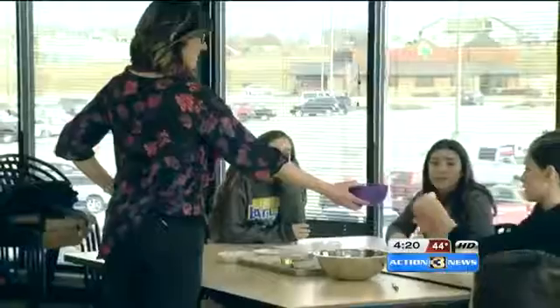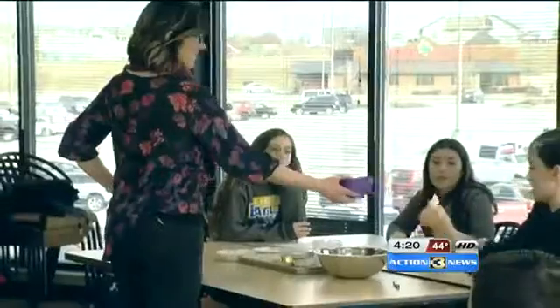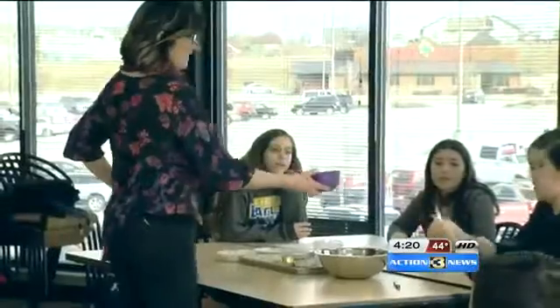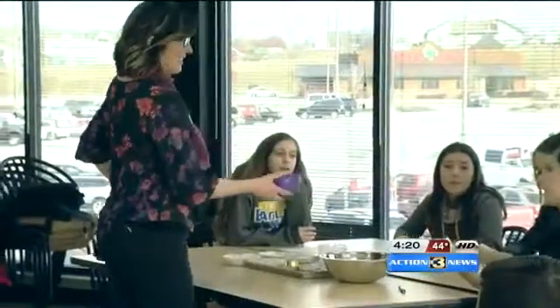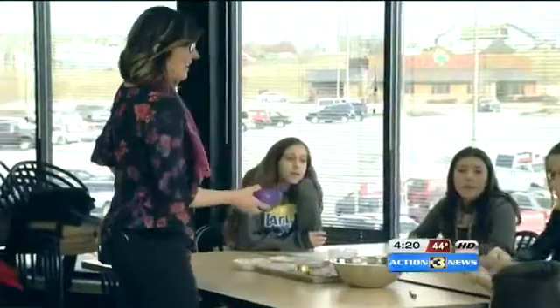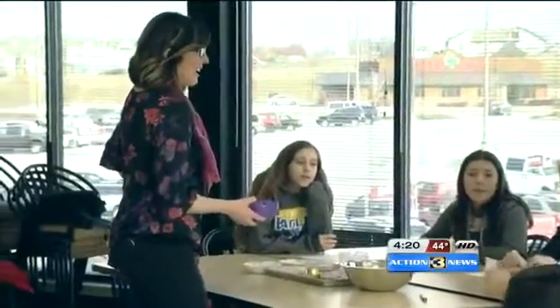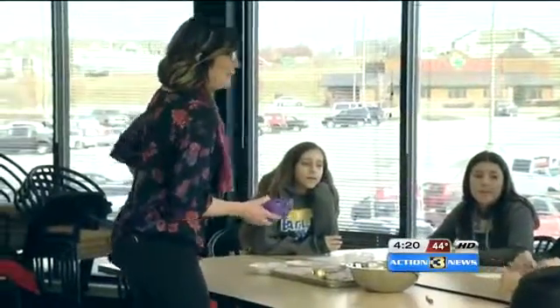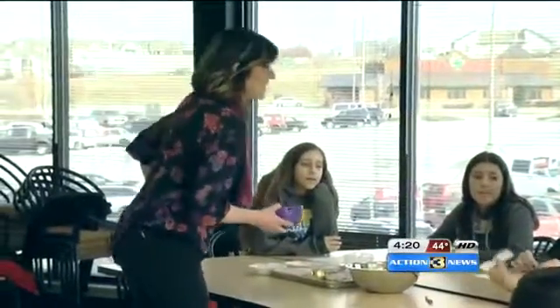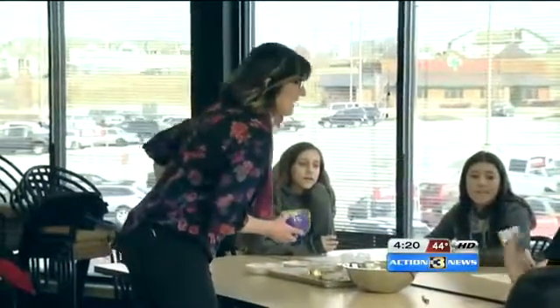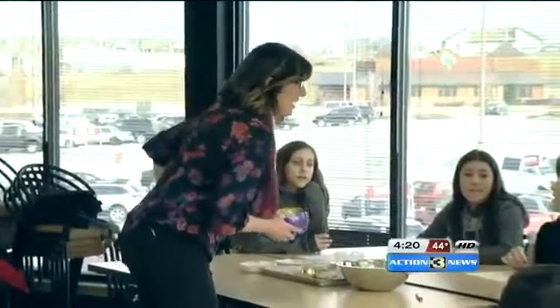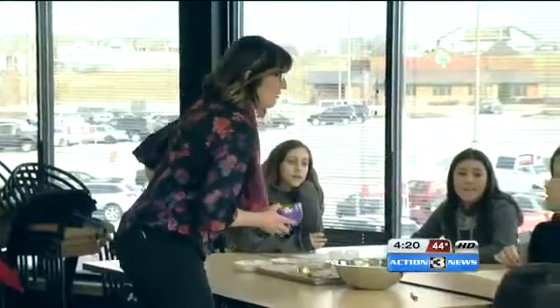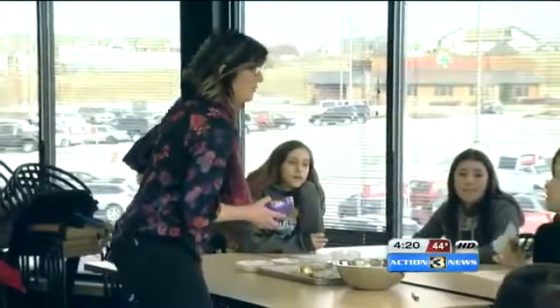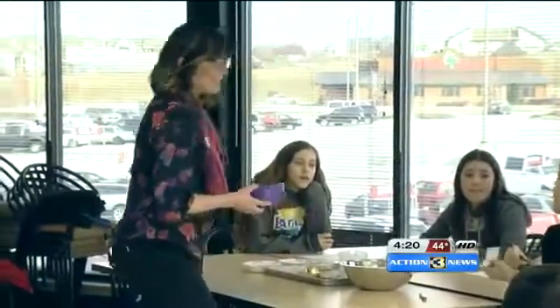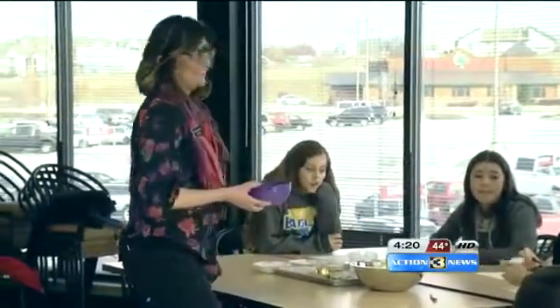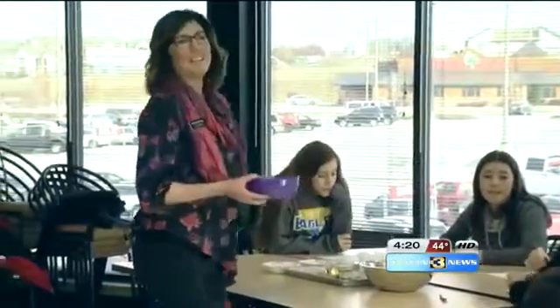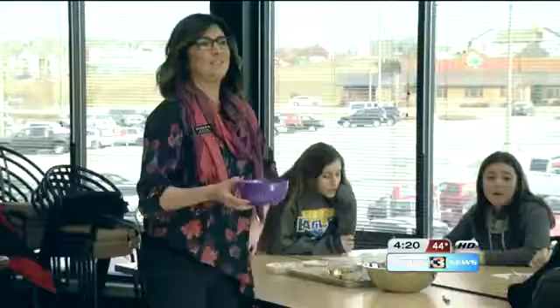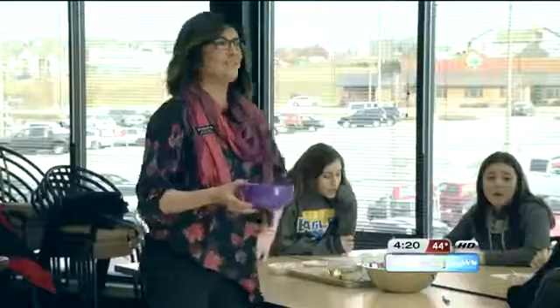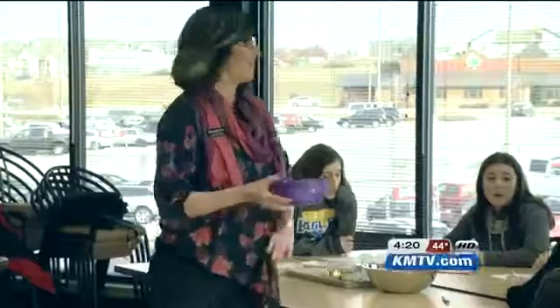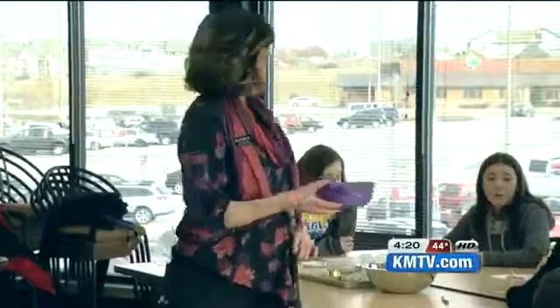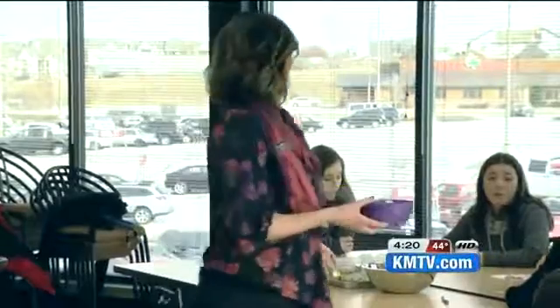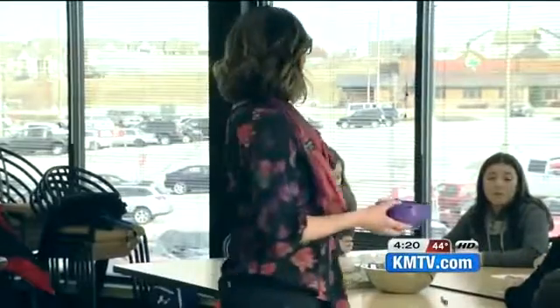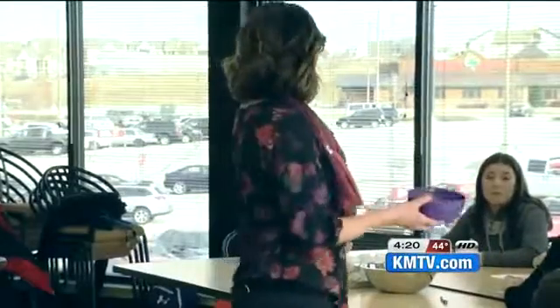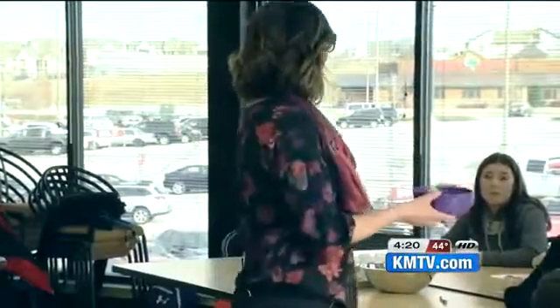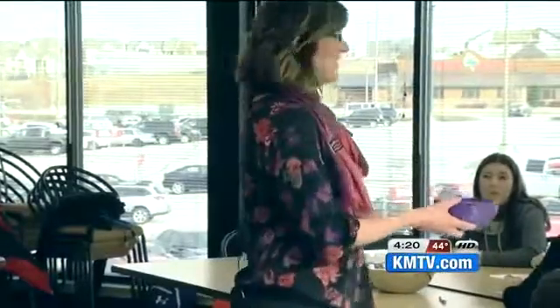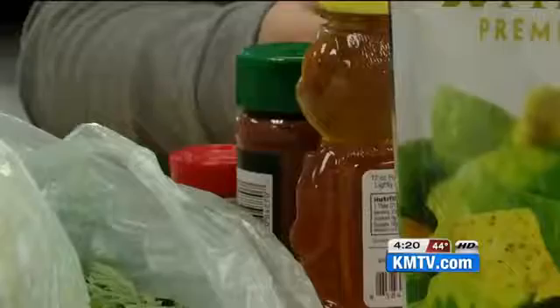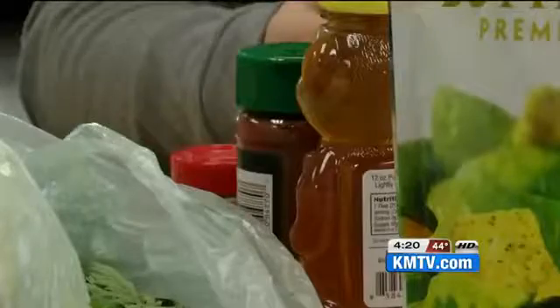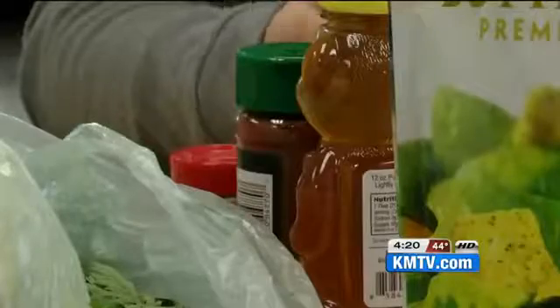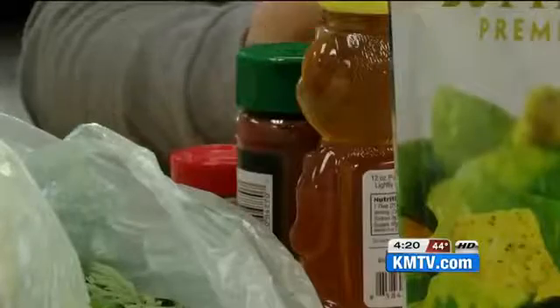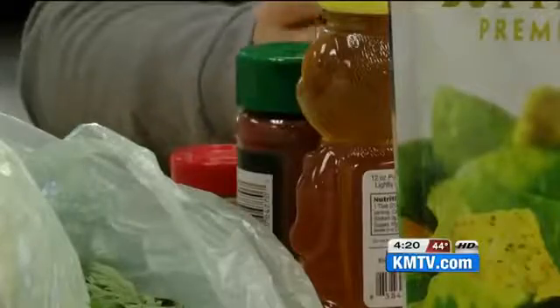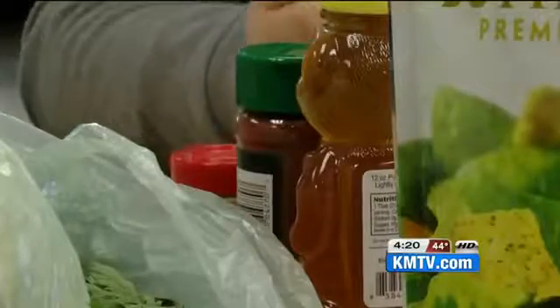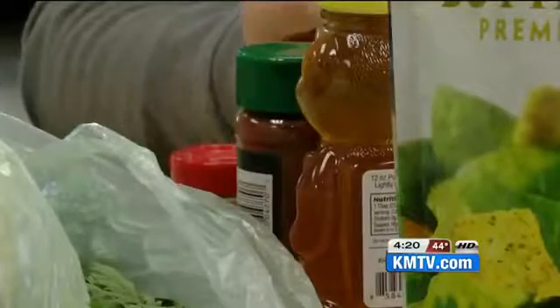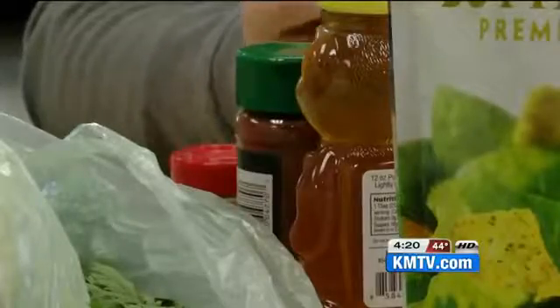Each group of students was assigned a green — arugula, for example — and from there they had to get creative.